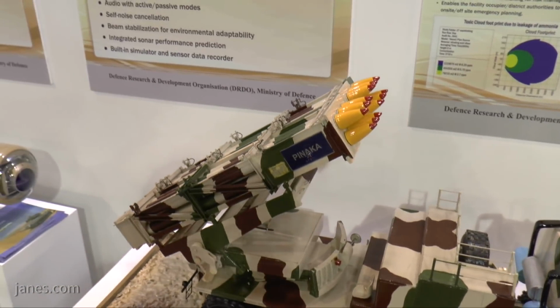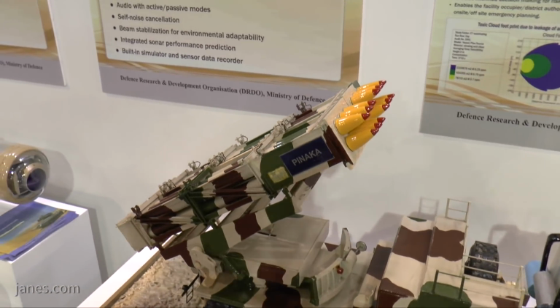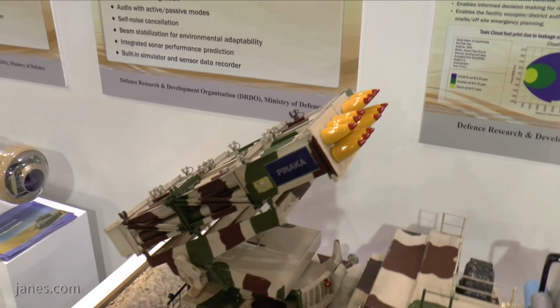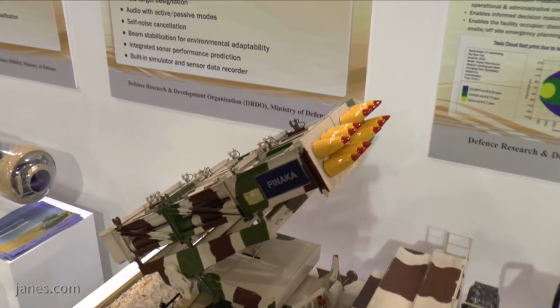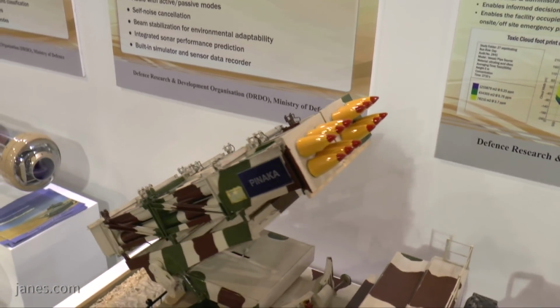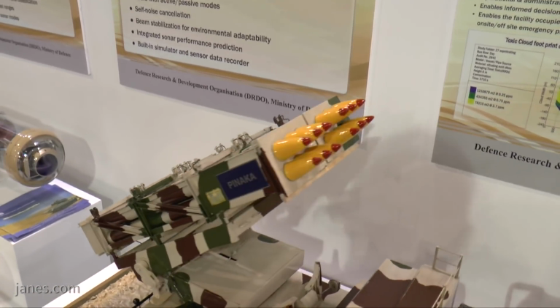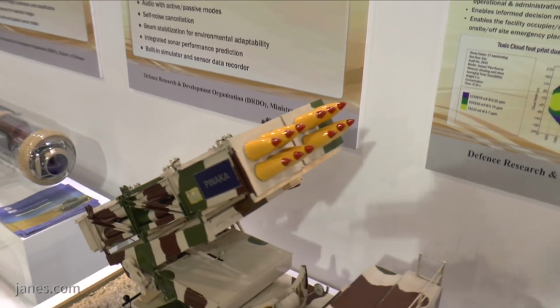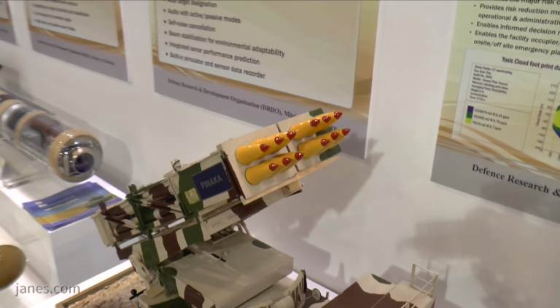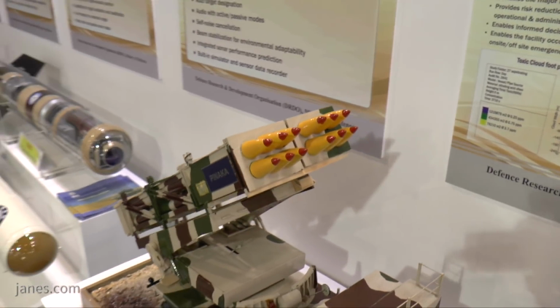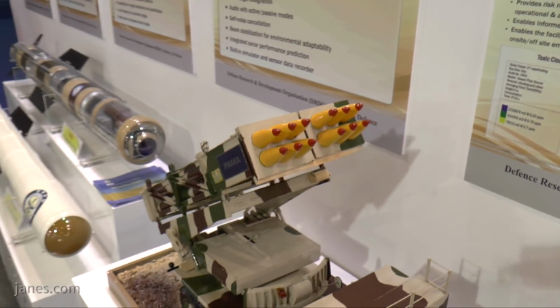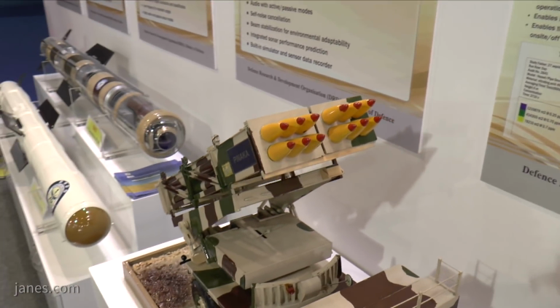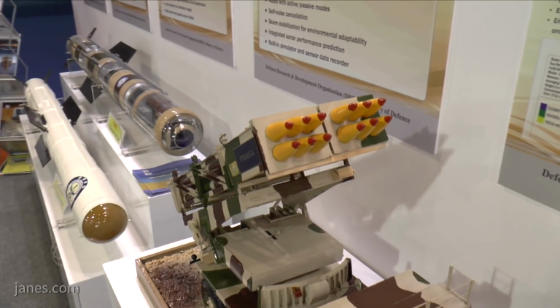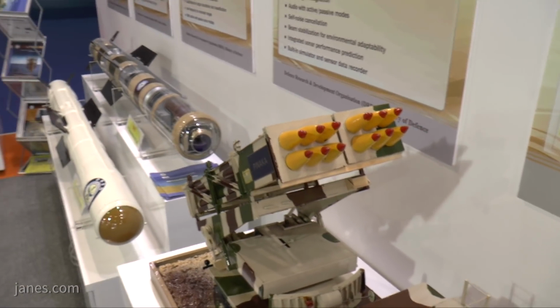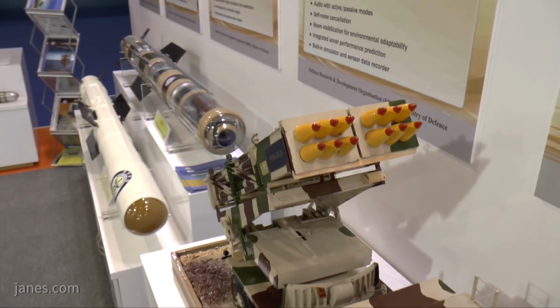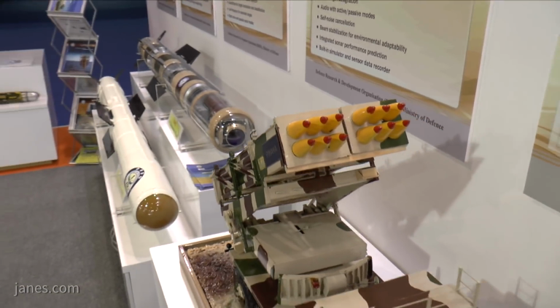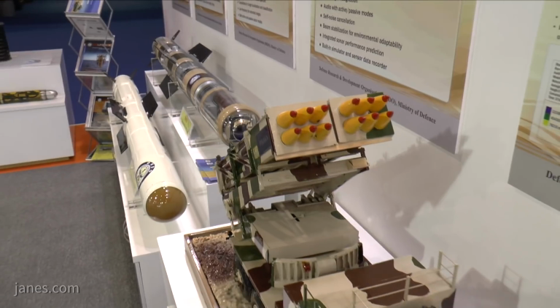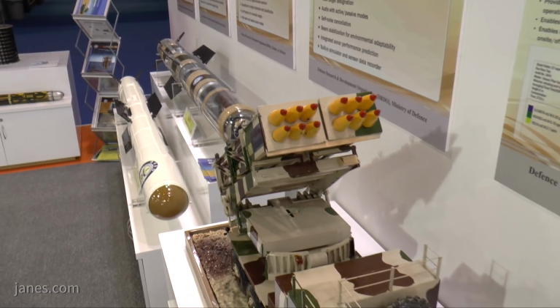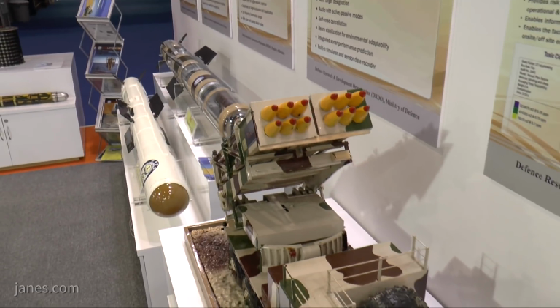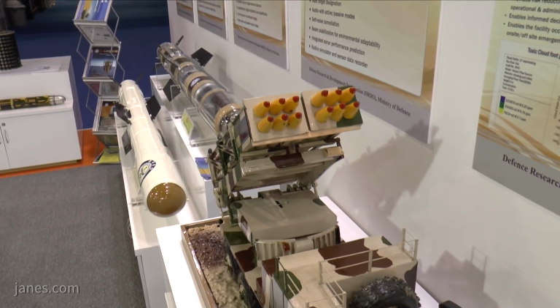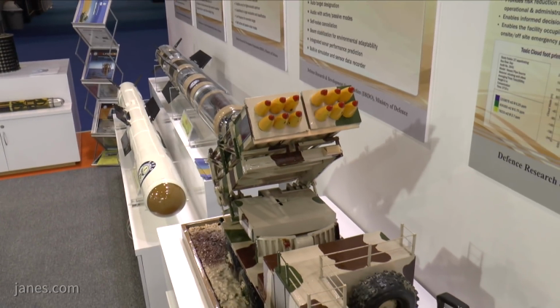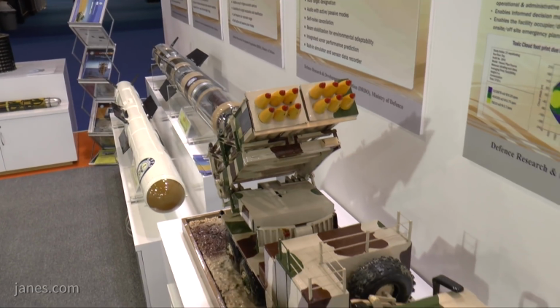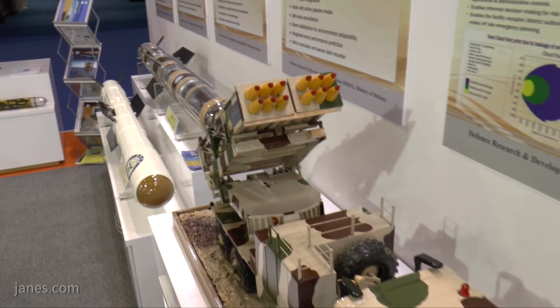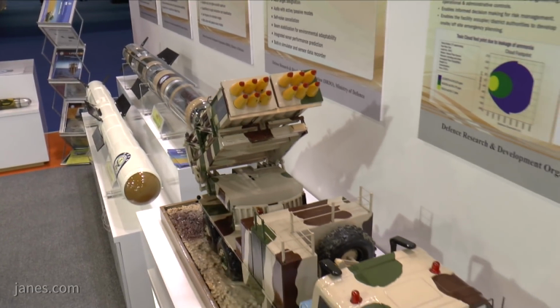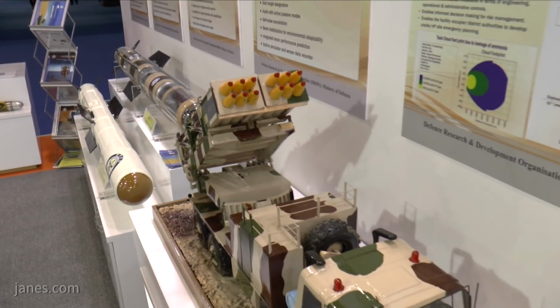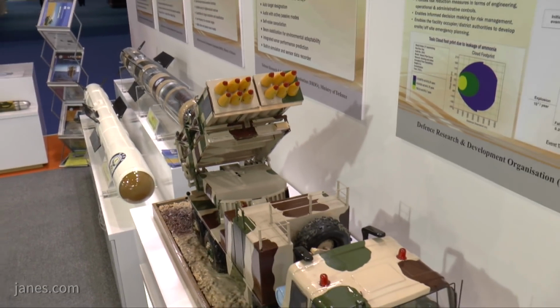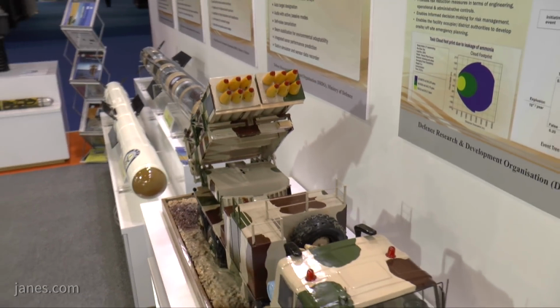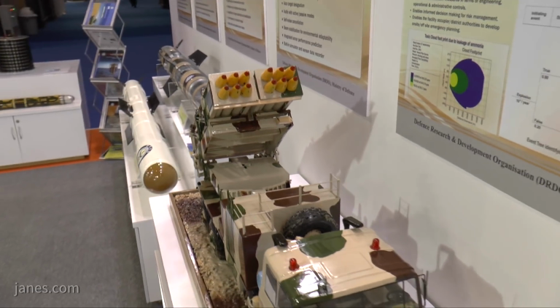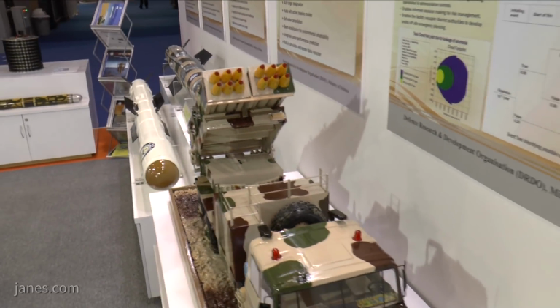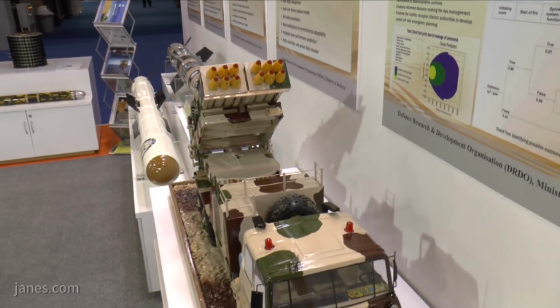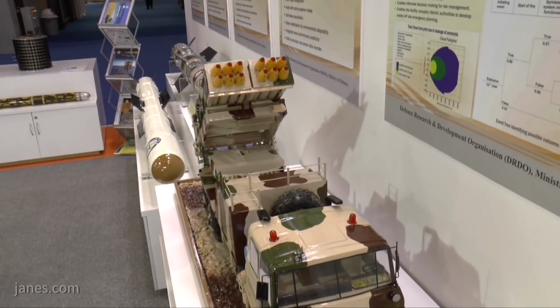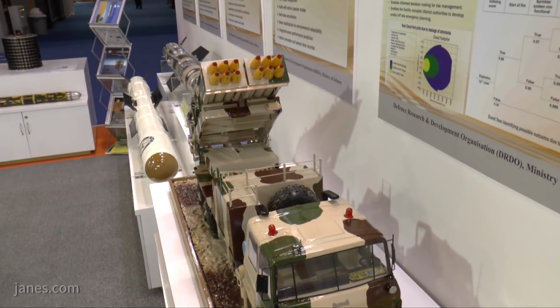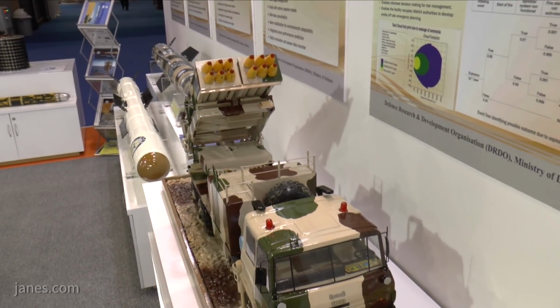It is also fitted with a computerized fire control system and a gun laying system, because it has a land navigation system.